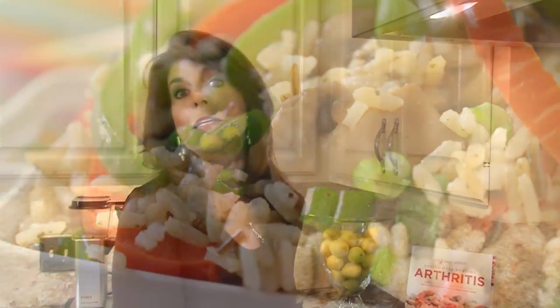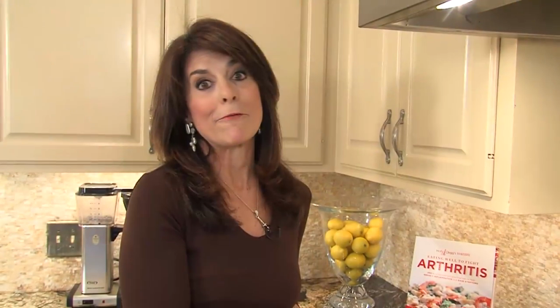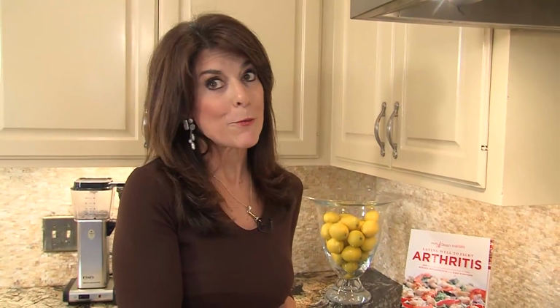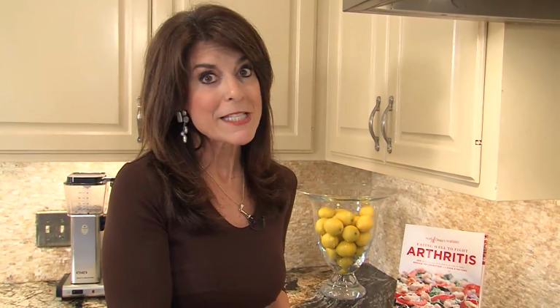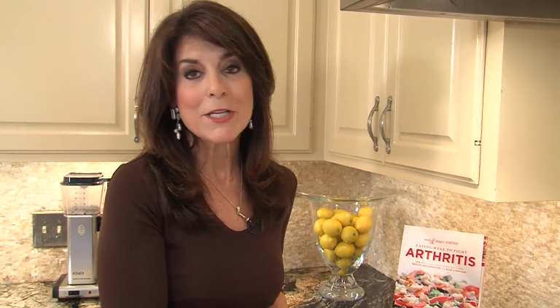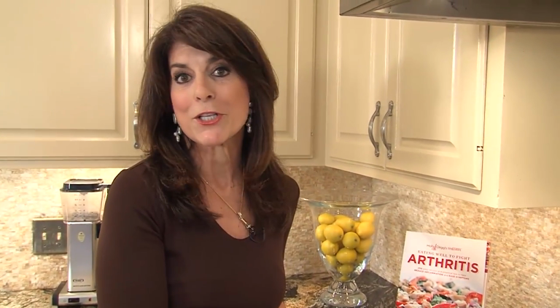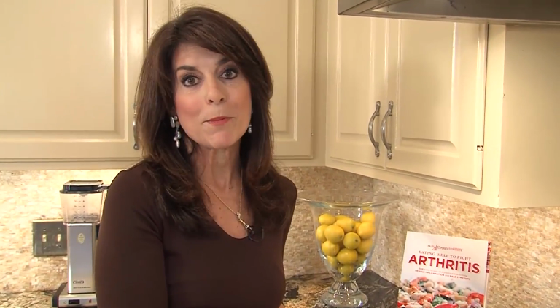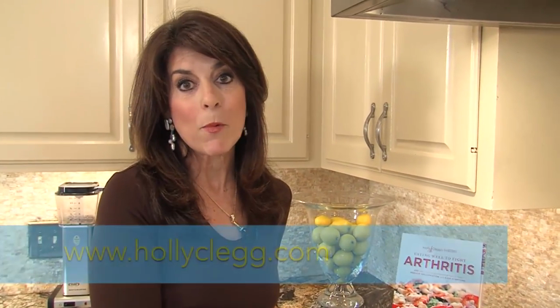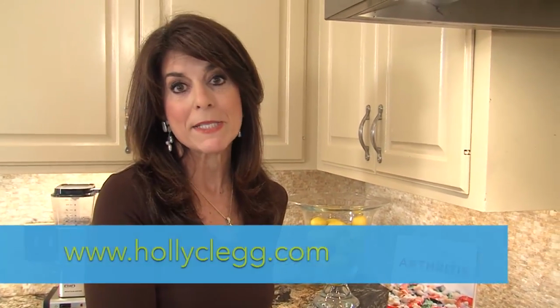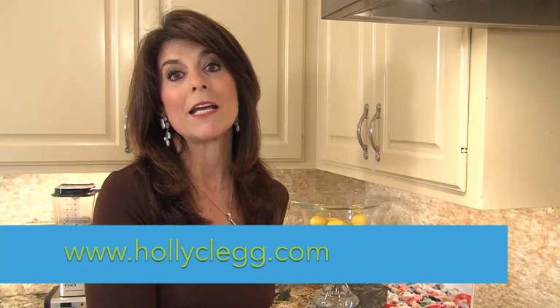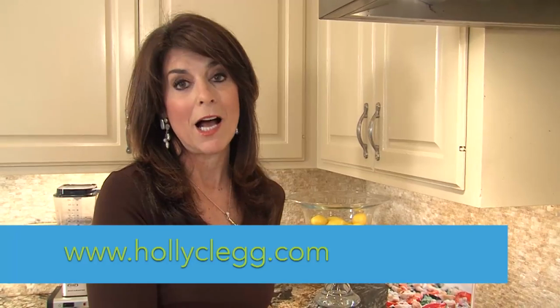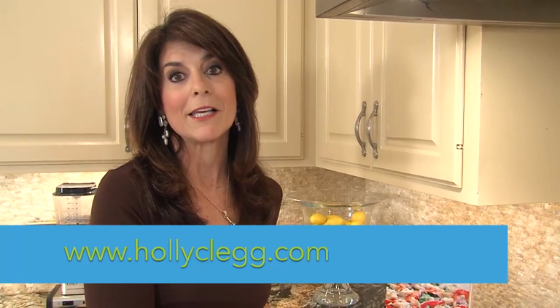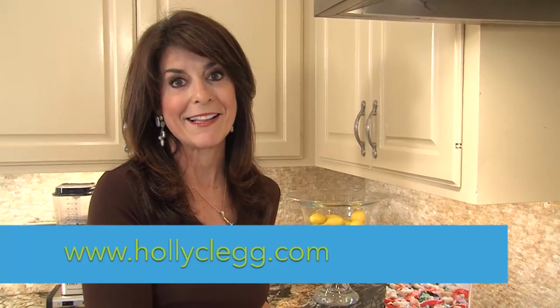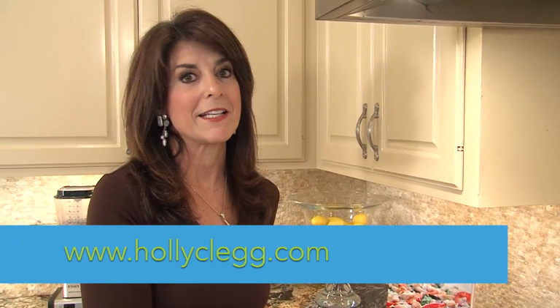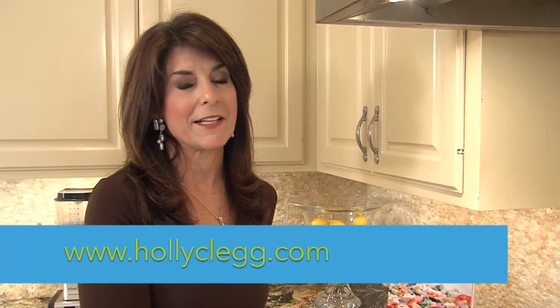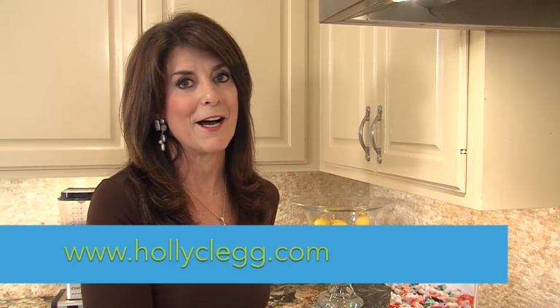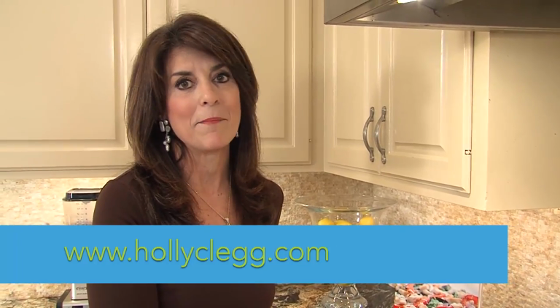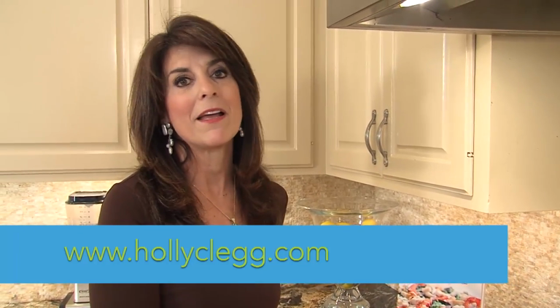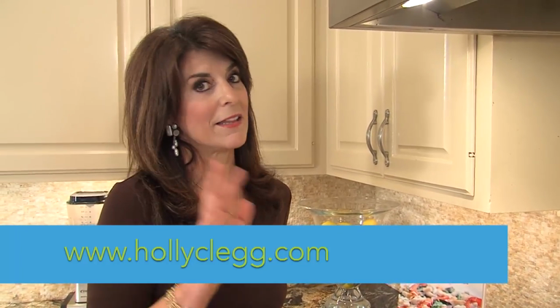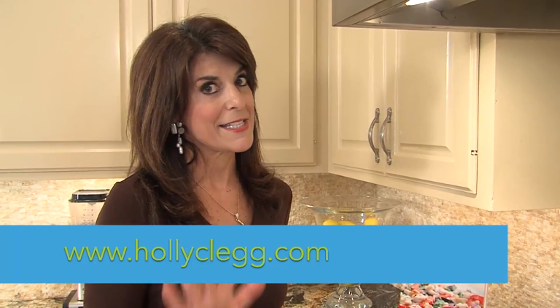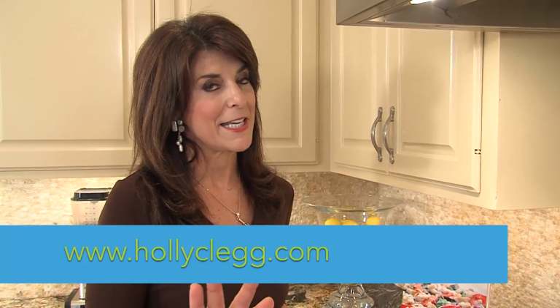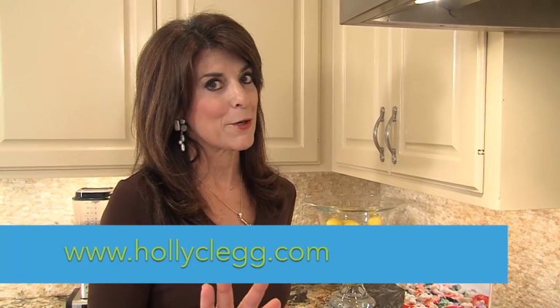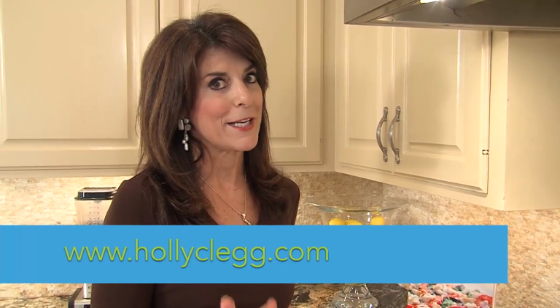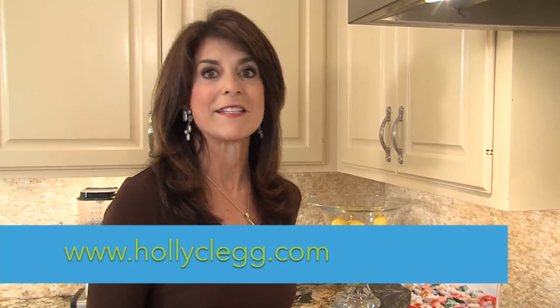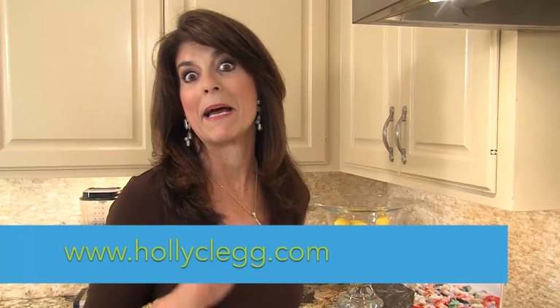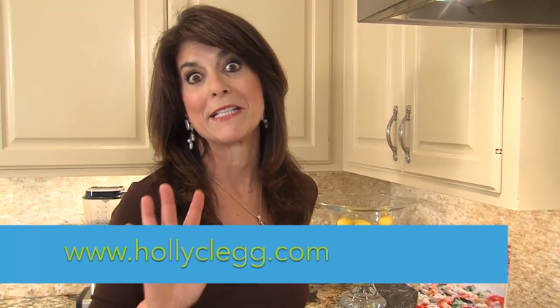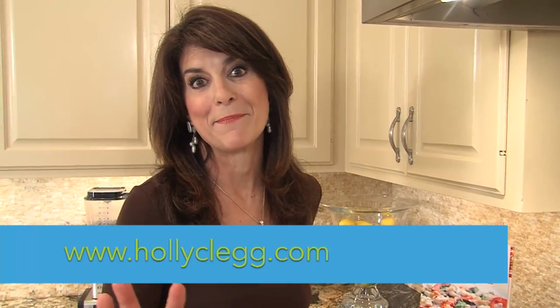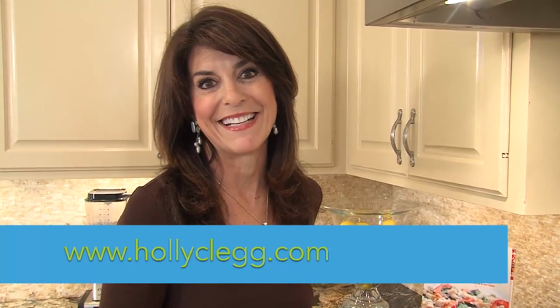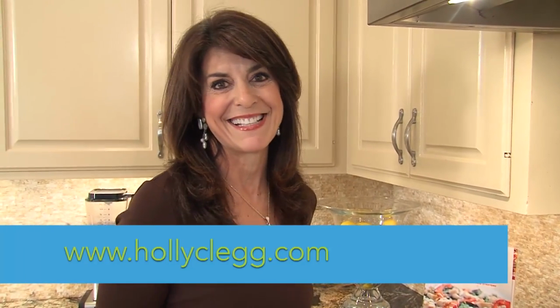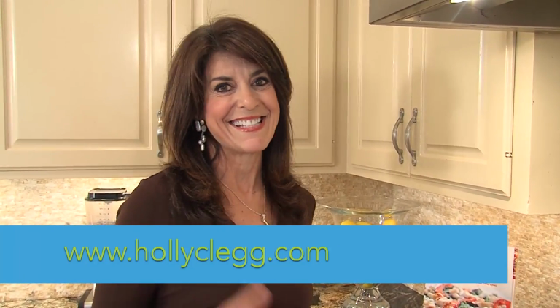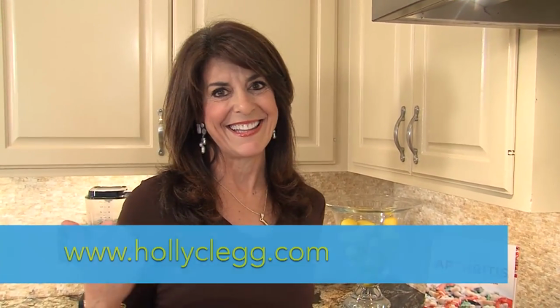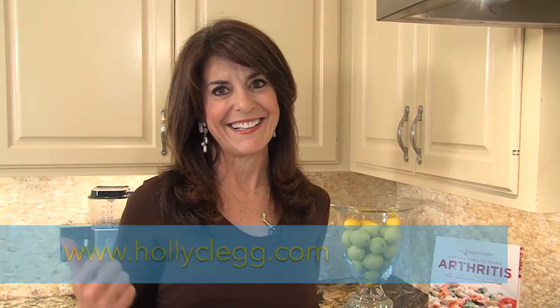For the recipe, just go to my website, hollyclegg.com. Less than 10 ingredients in about 10 minutes. See you there.